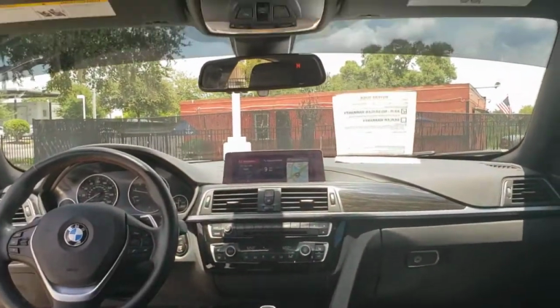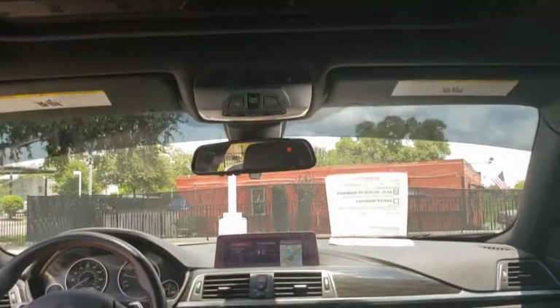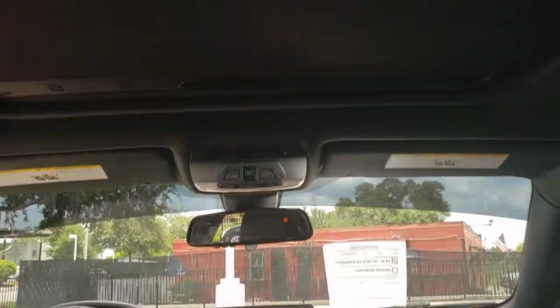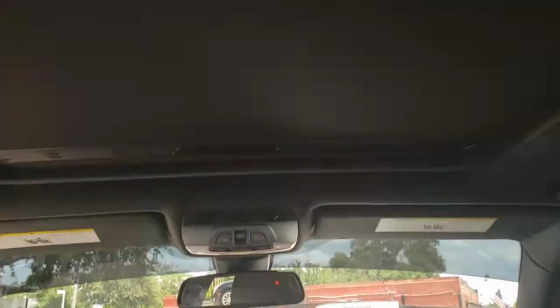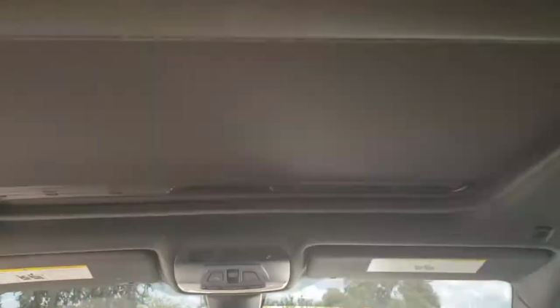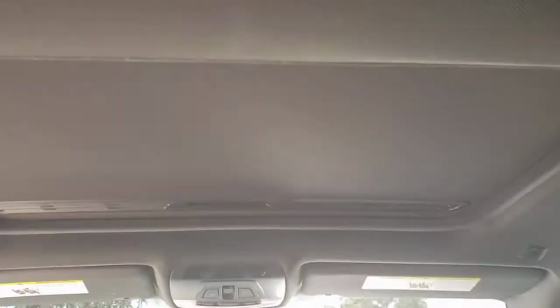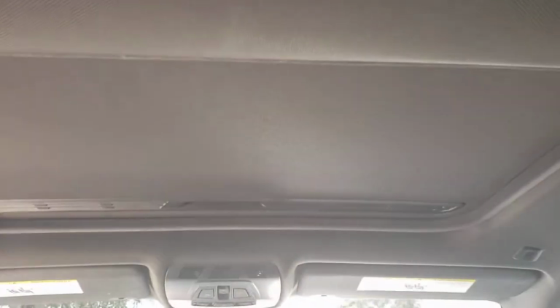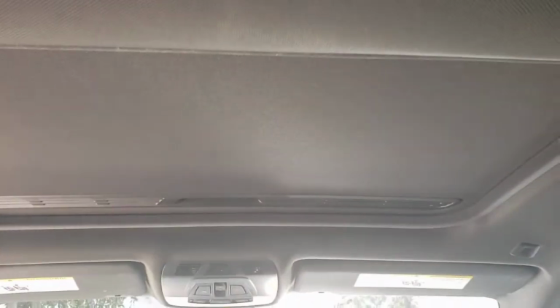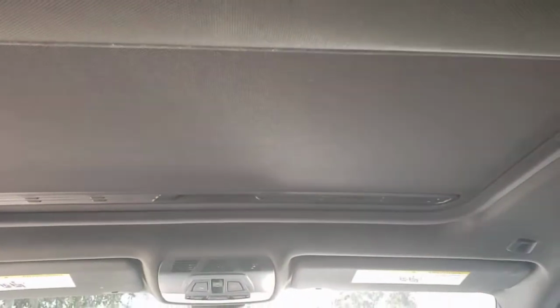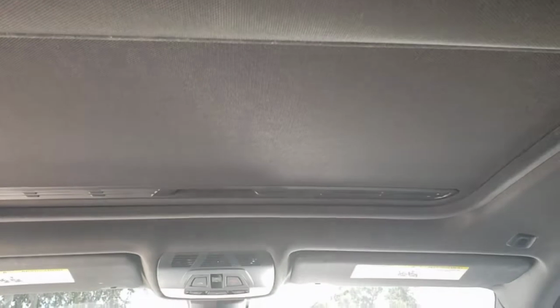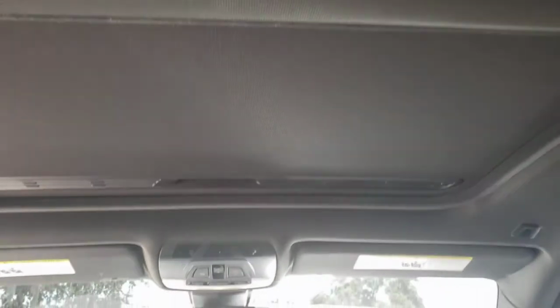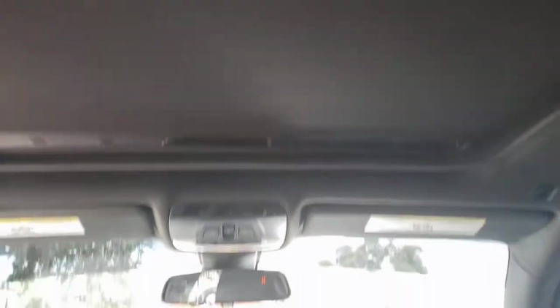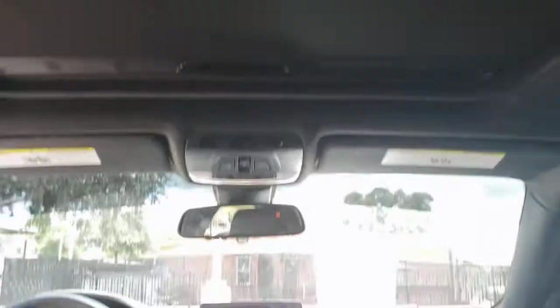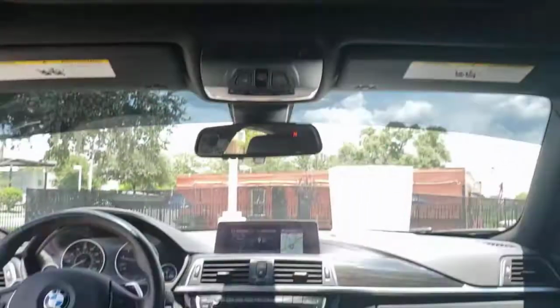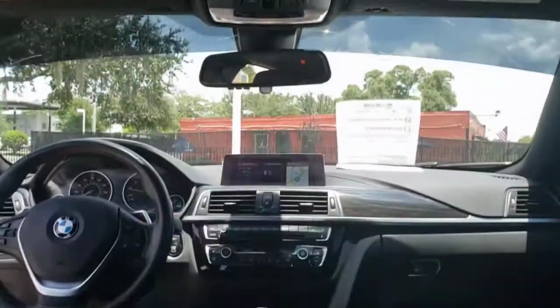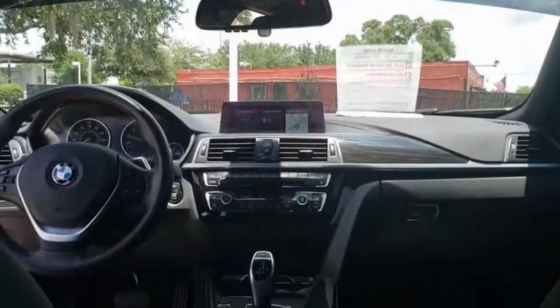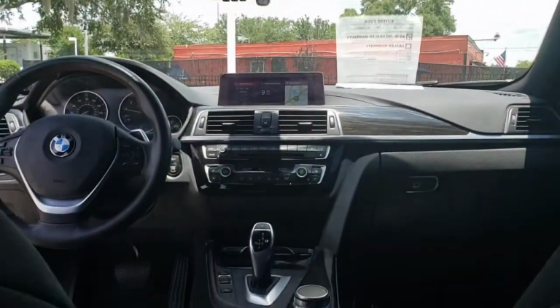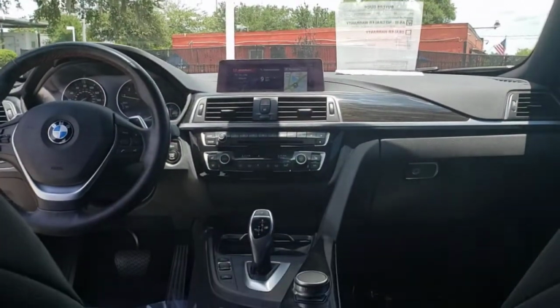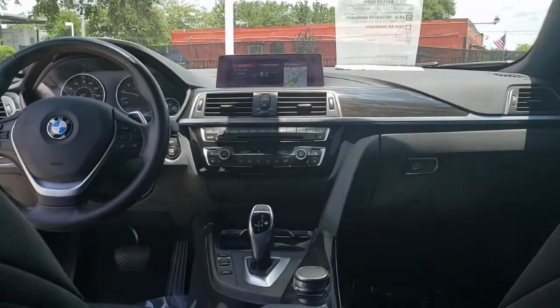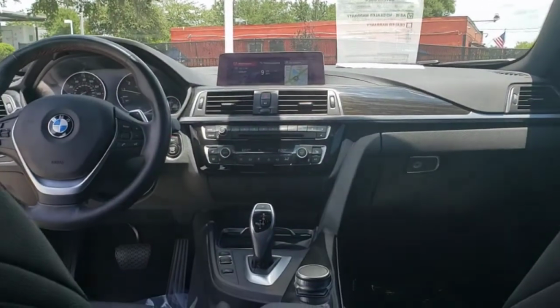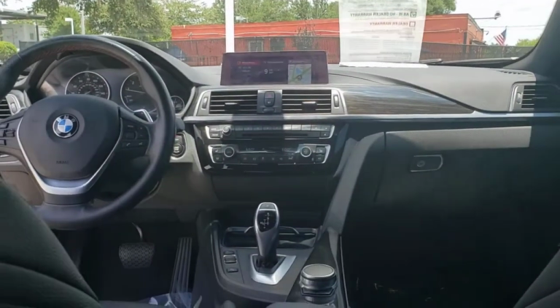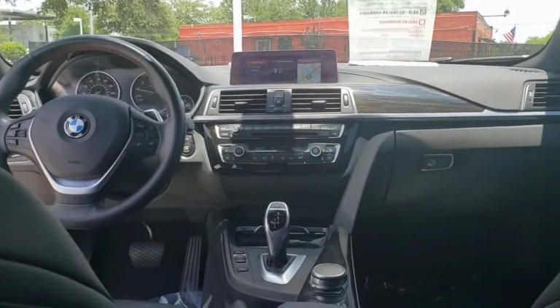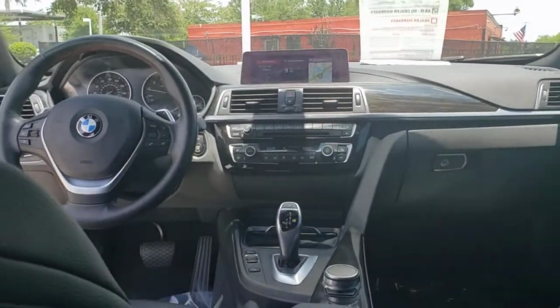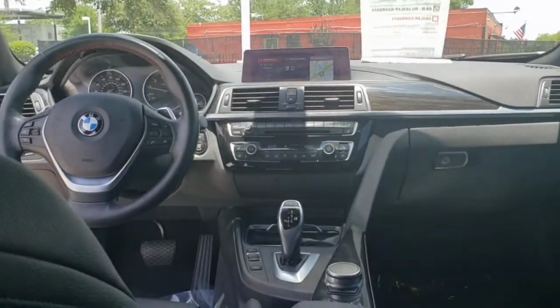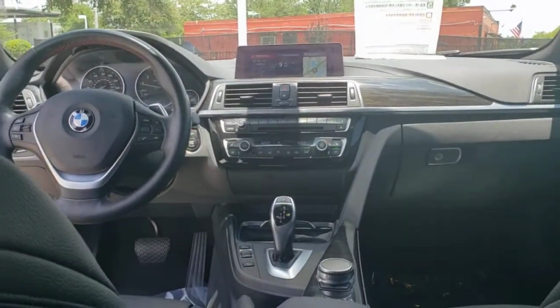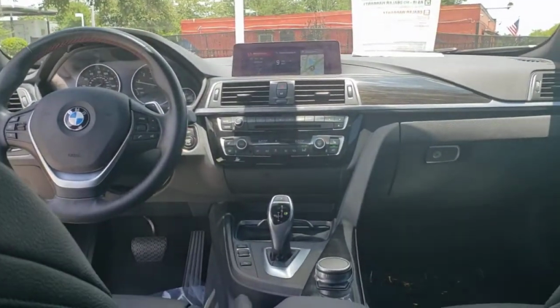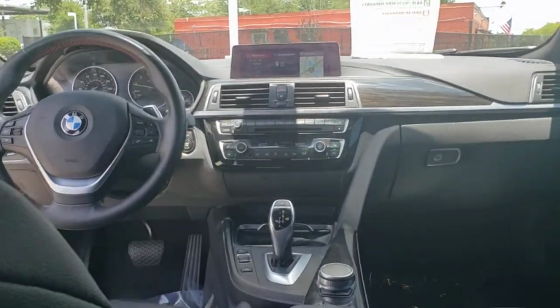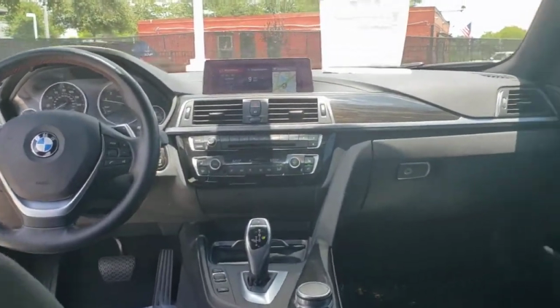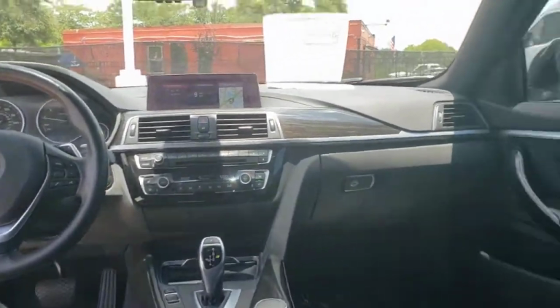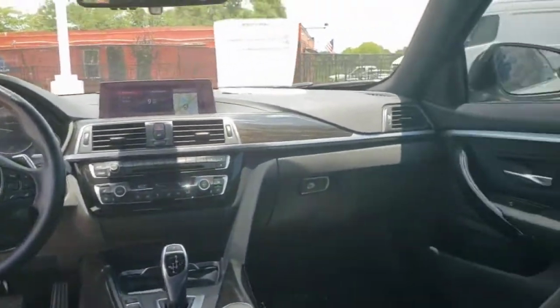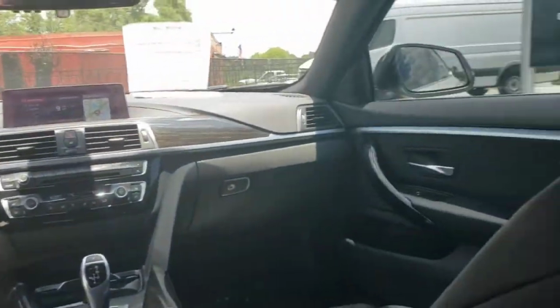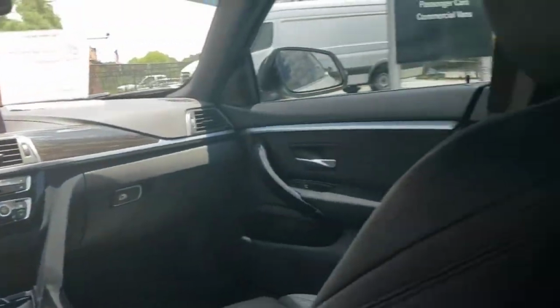Heated Mirrors, Power Passenger Seat, Fog Lamps, Rear AC, Multi-Zone AC.